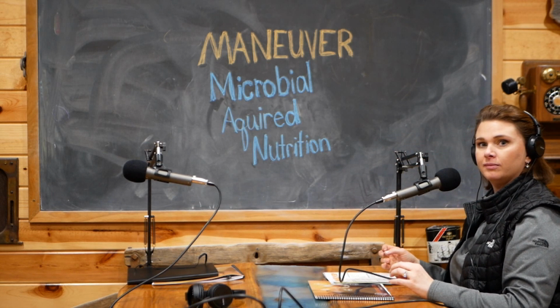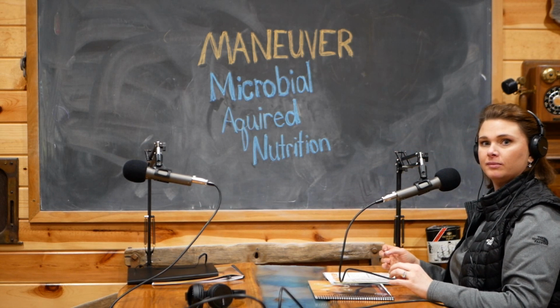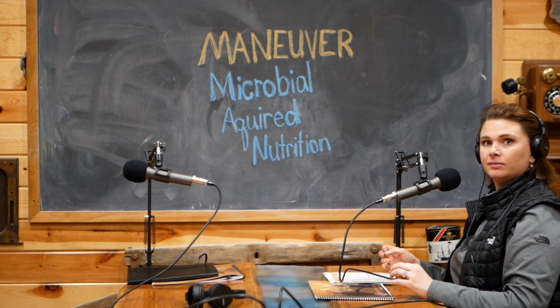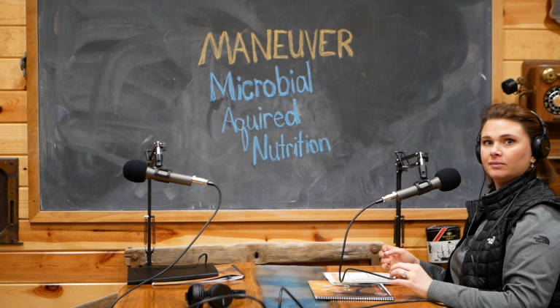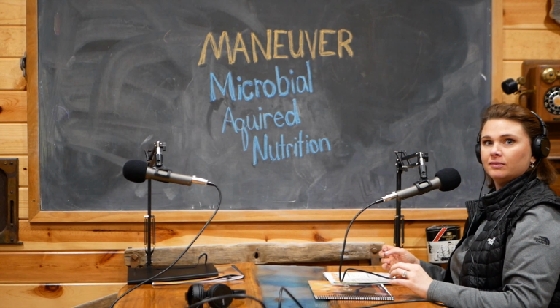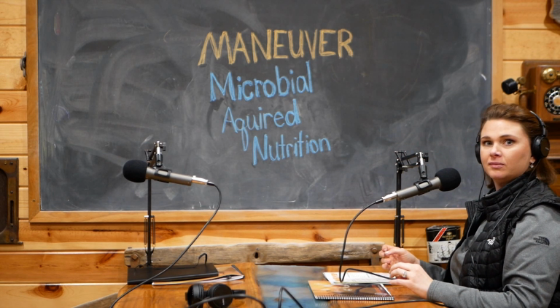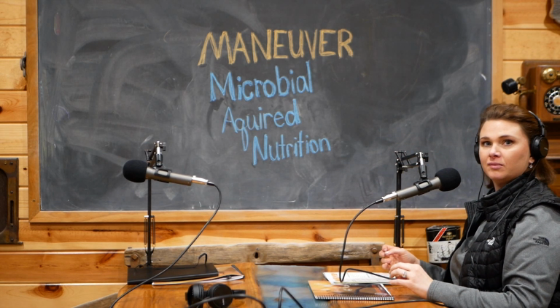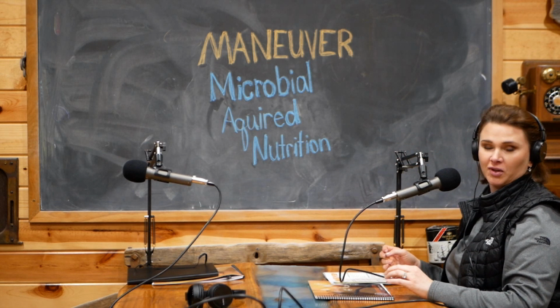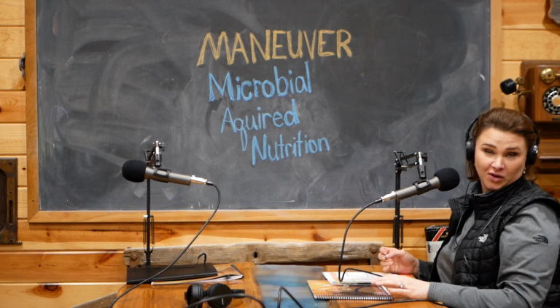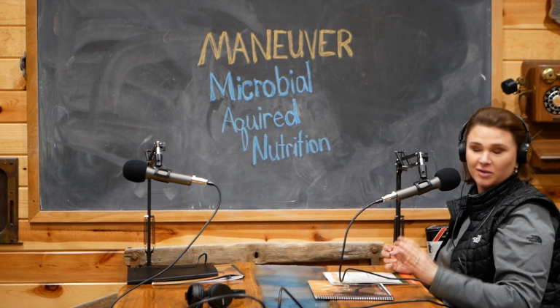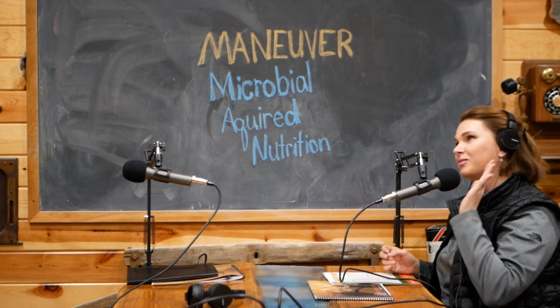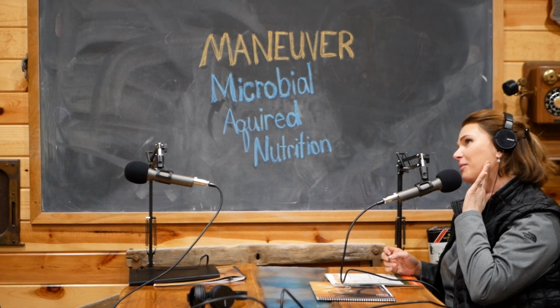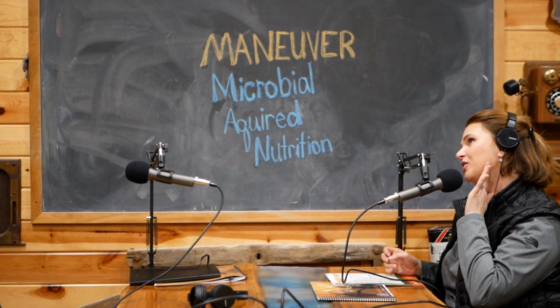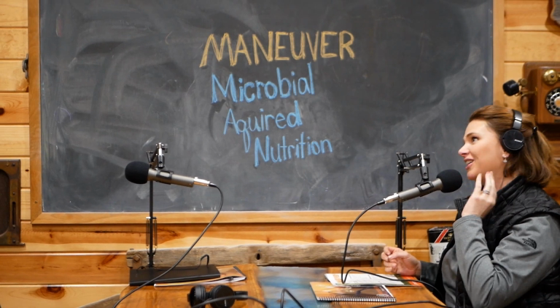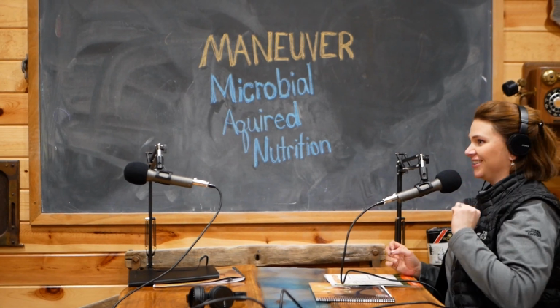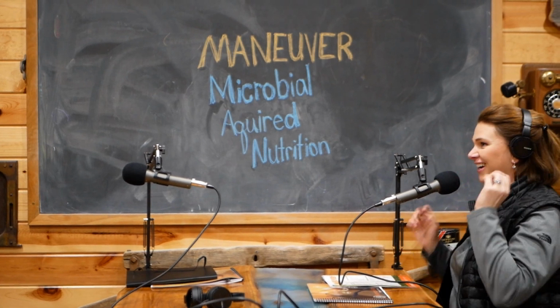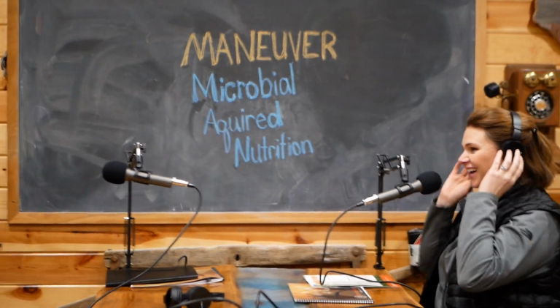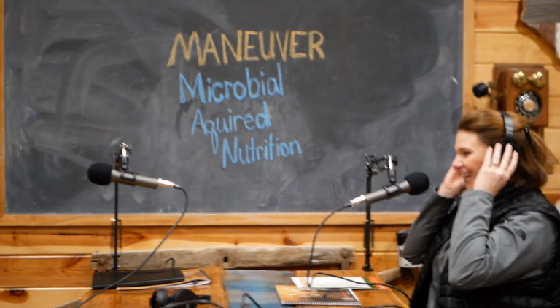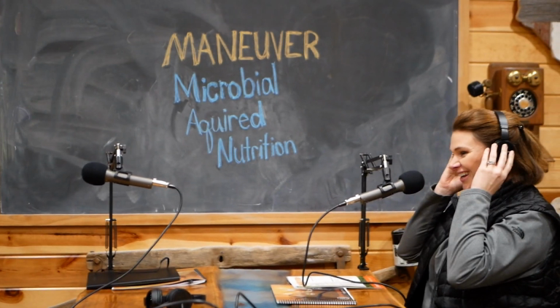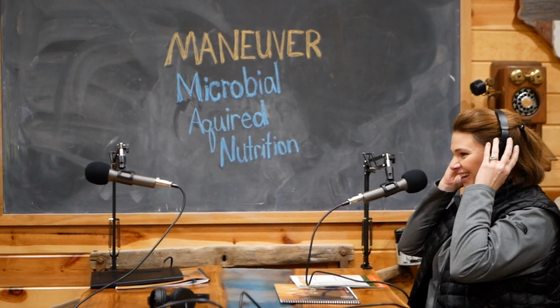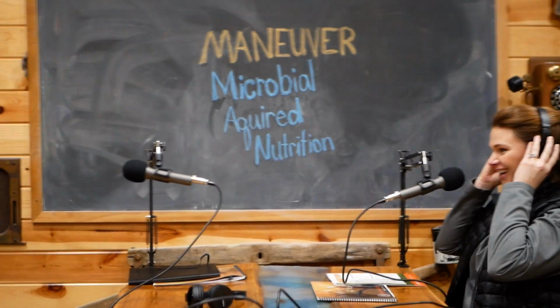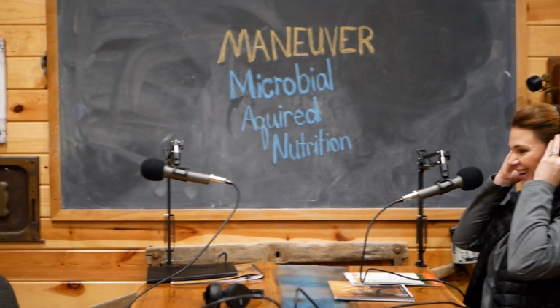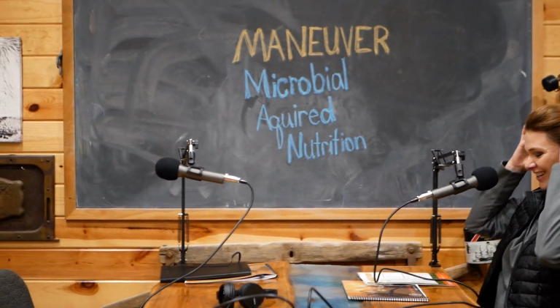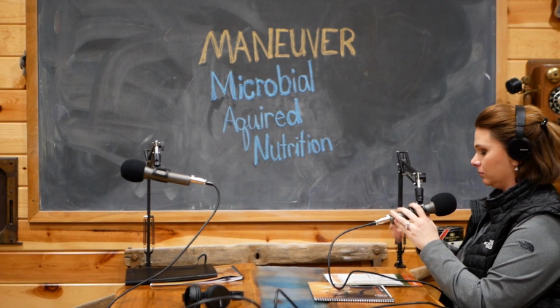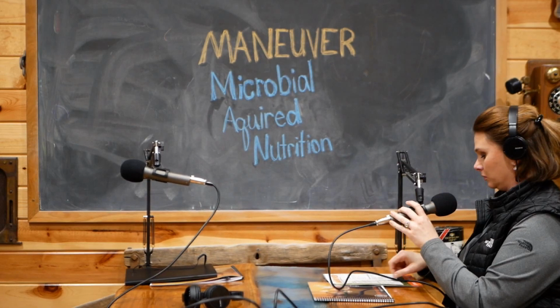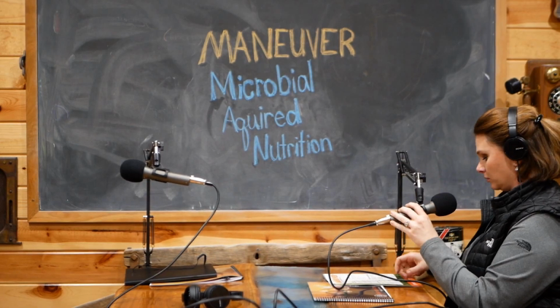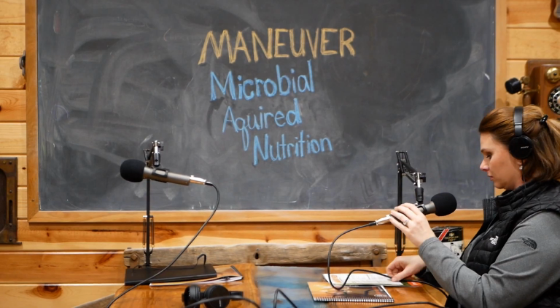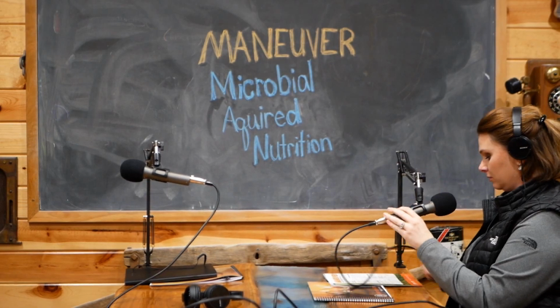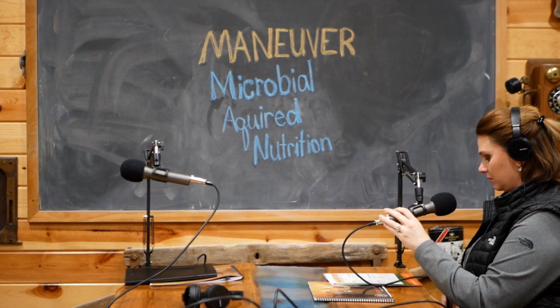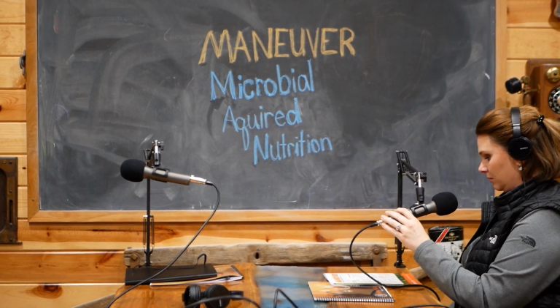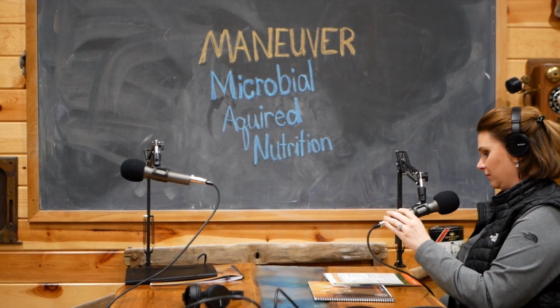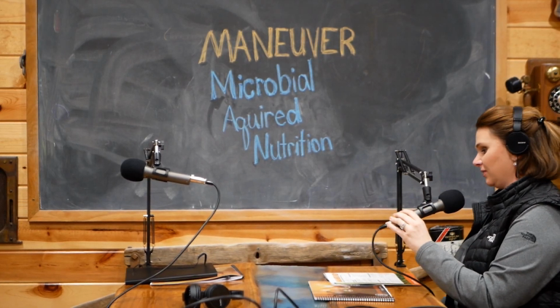You look great in this light. Got my good side. Oh my gosh. Man, I'm still waiting for Joe Rogan to call.